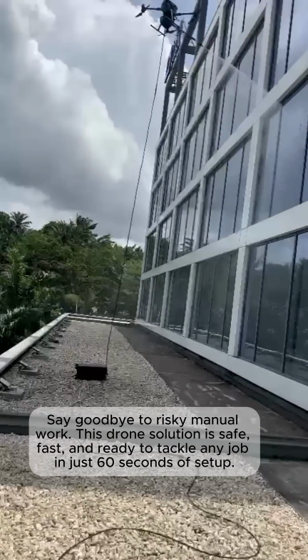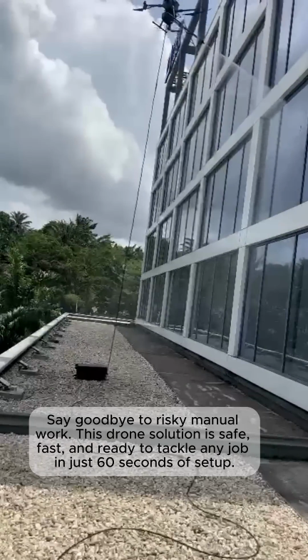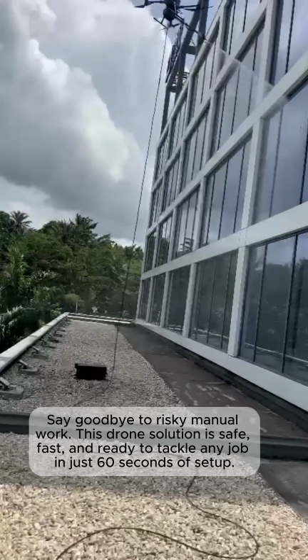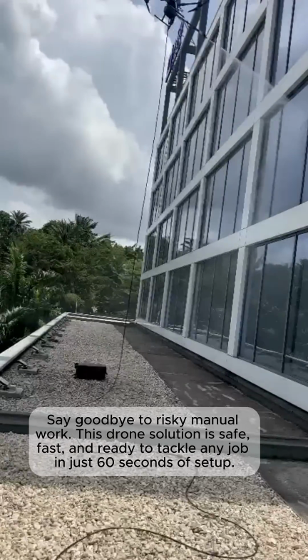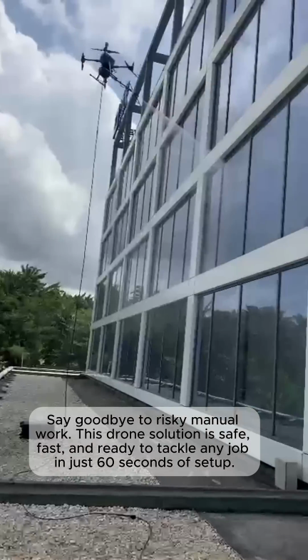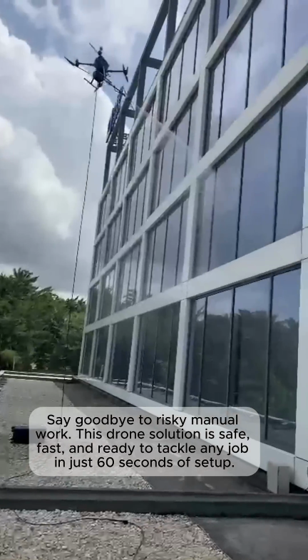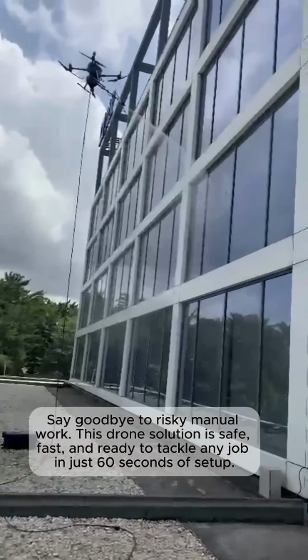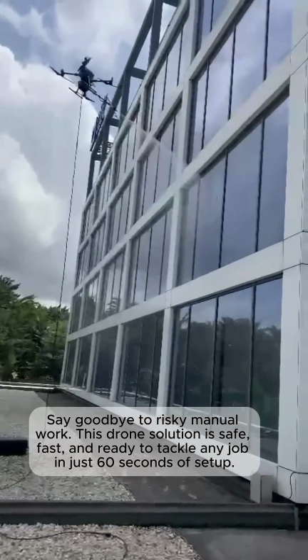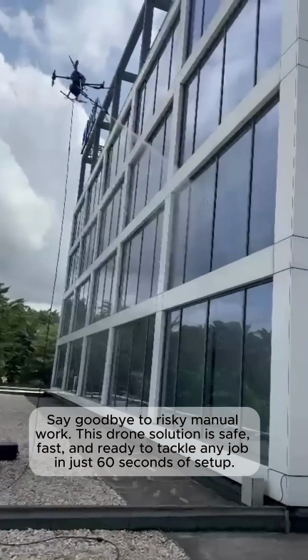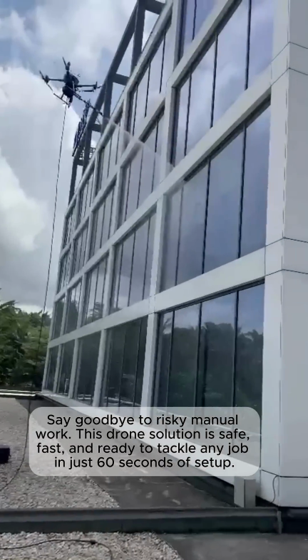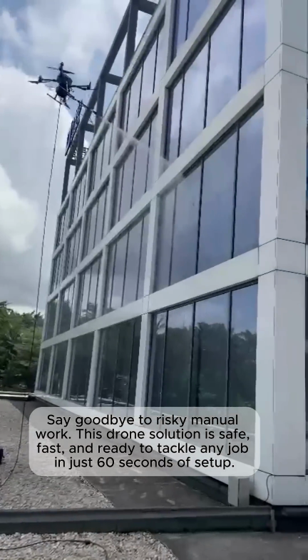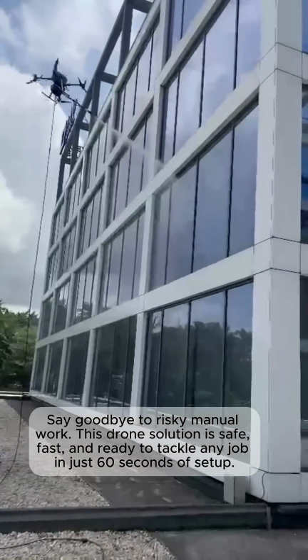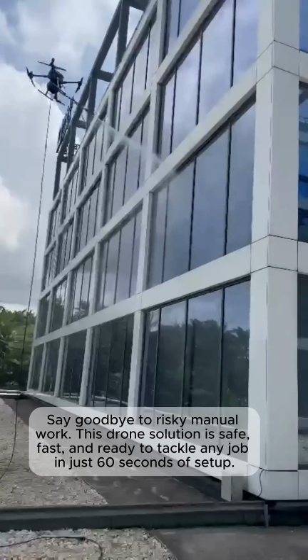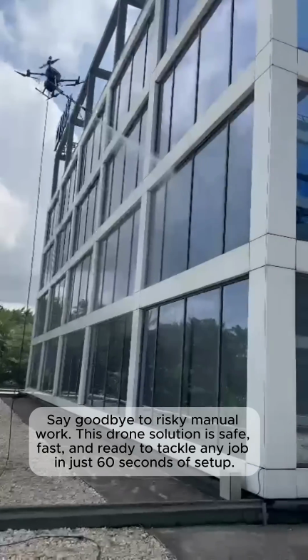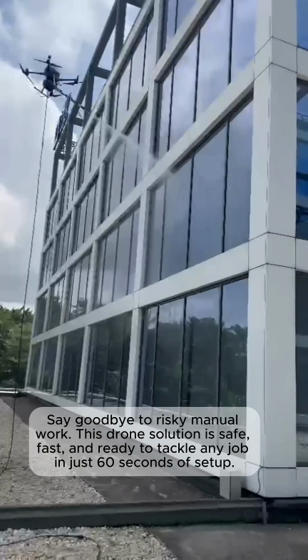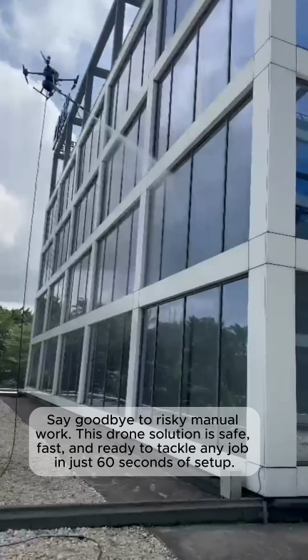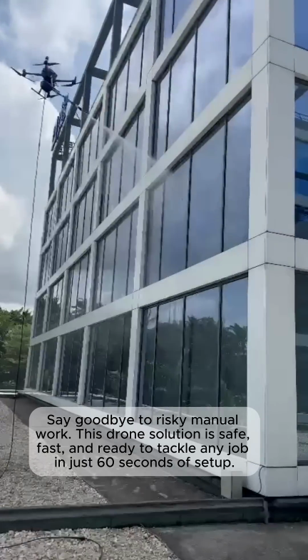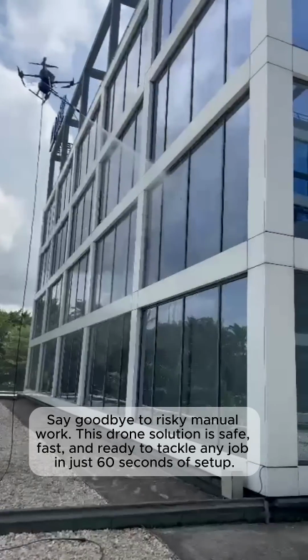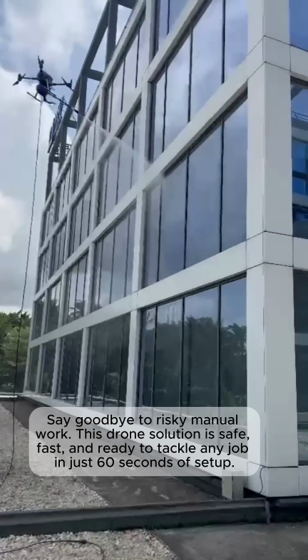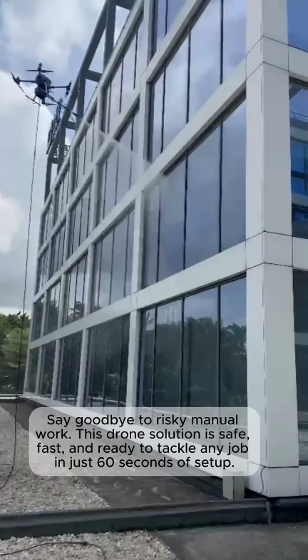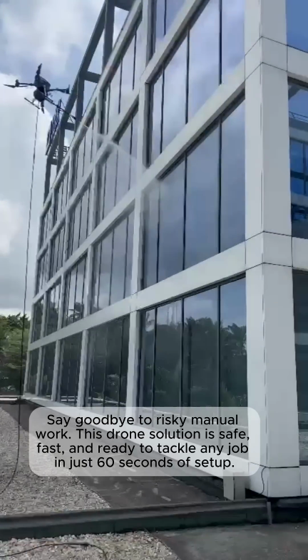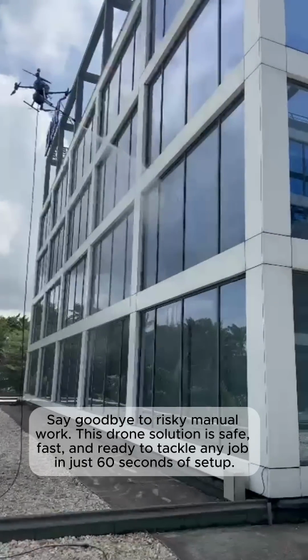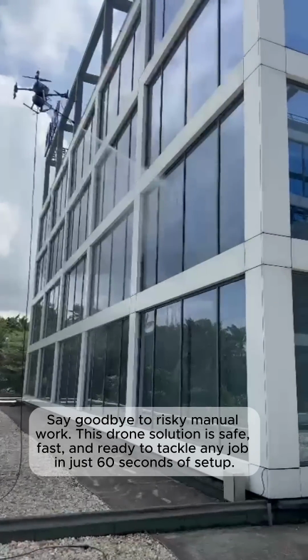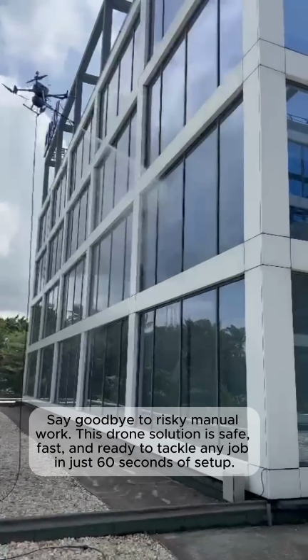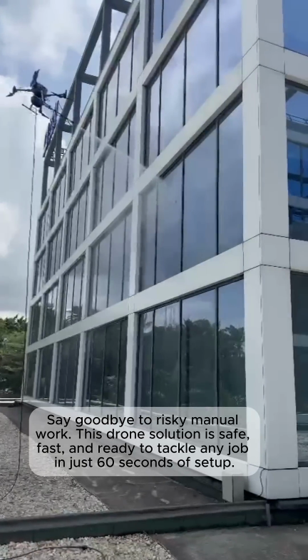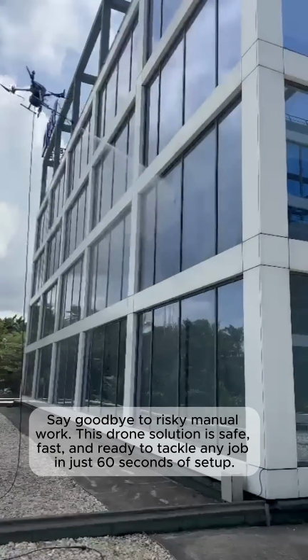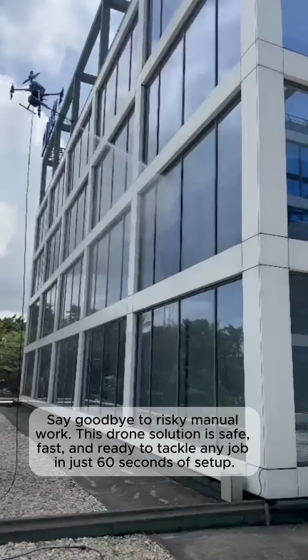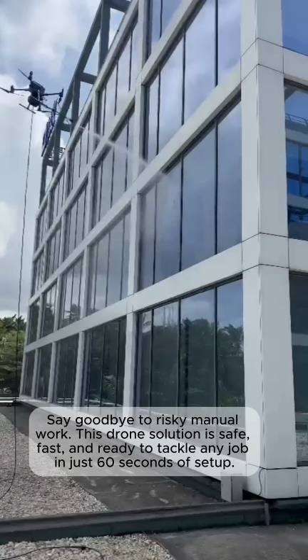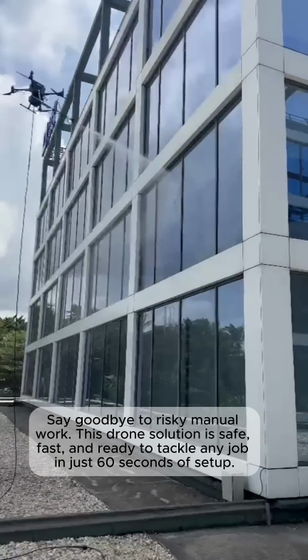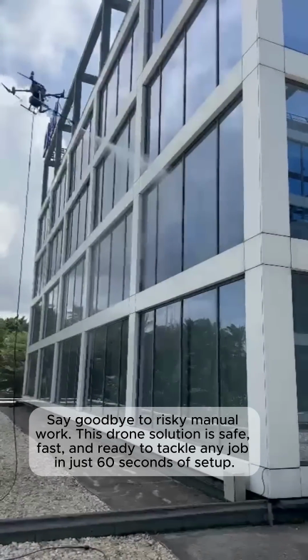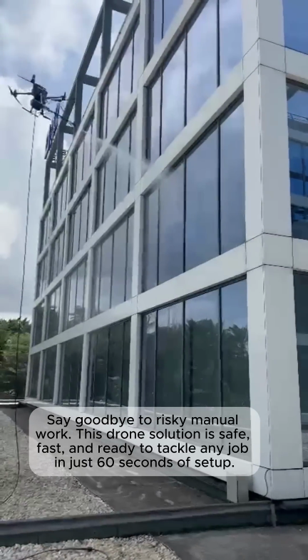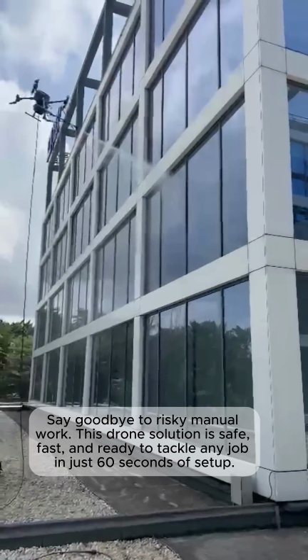Say goodbye to risky manual work. This drone solution is safe, fast, and ready to tackle any job in just 60 seconds of setup.